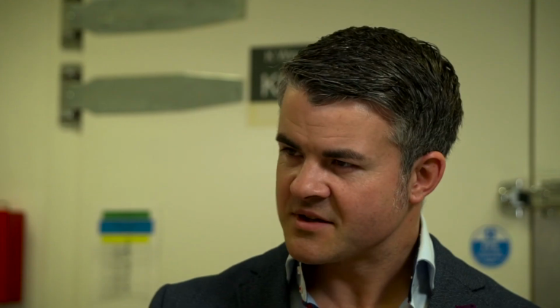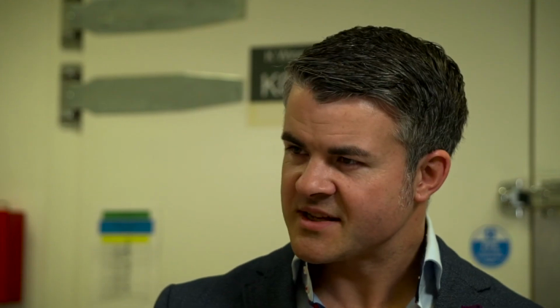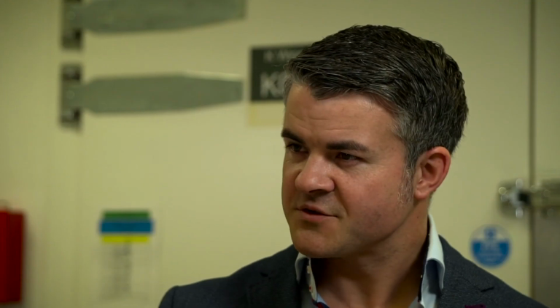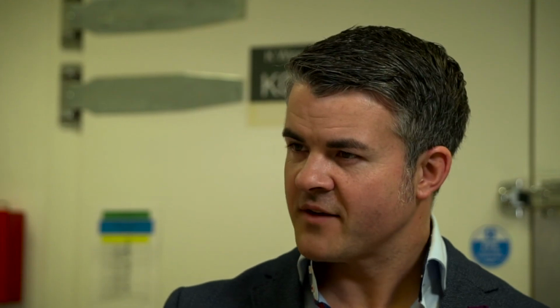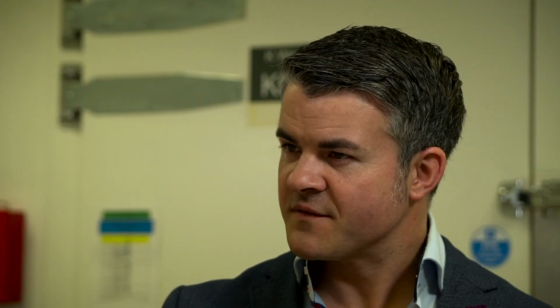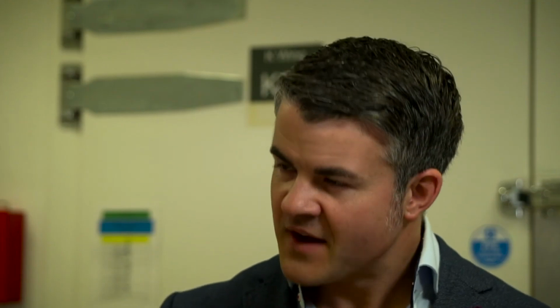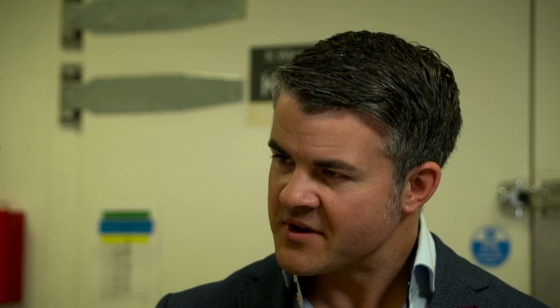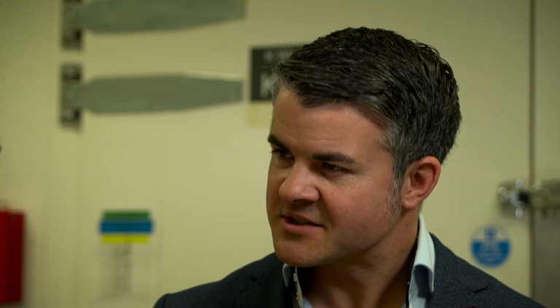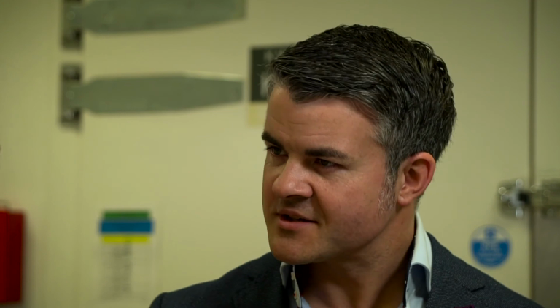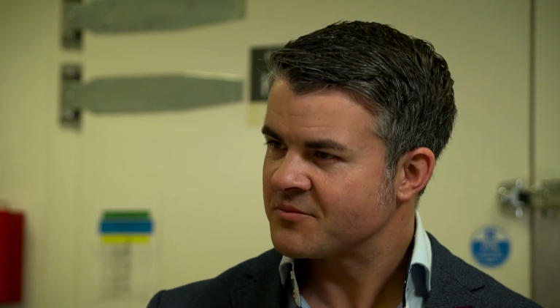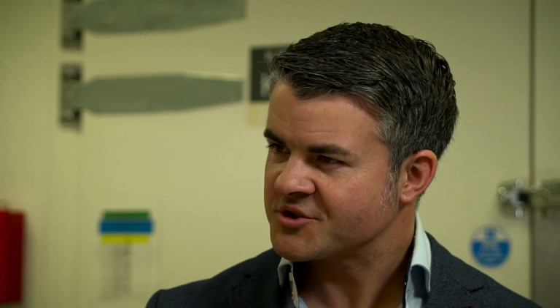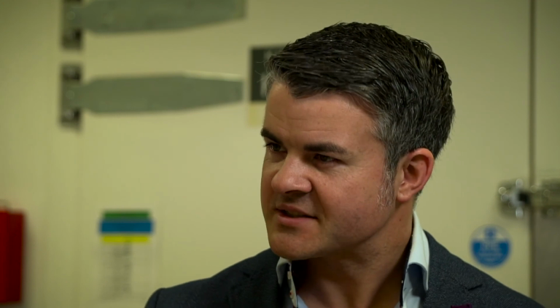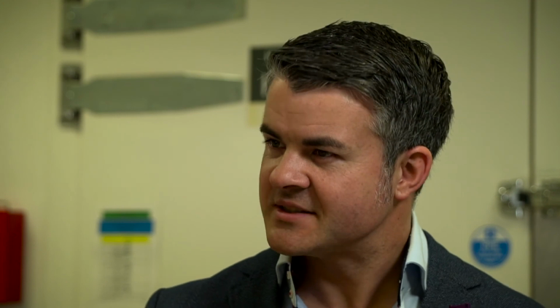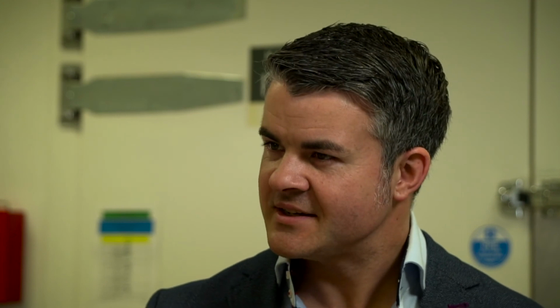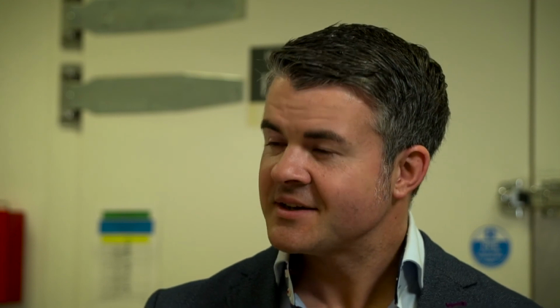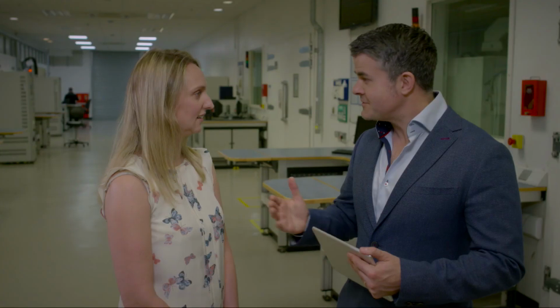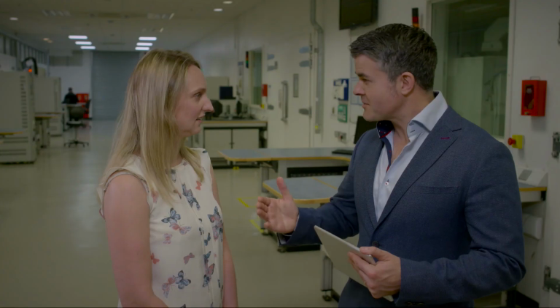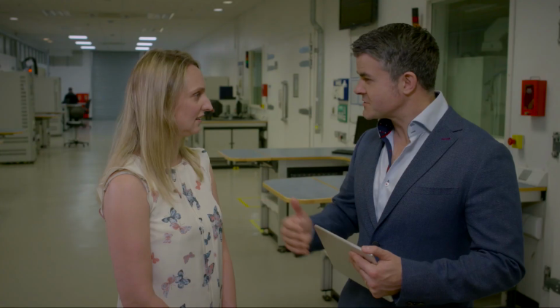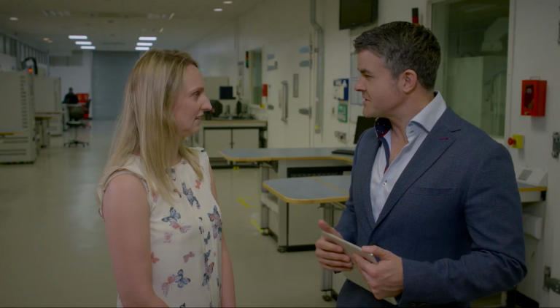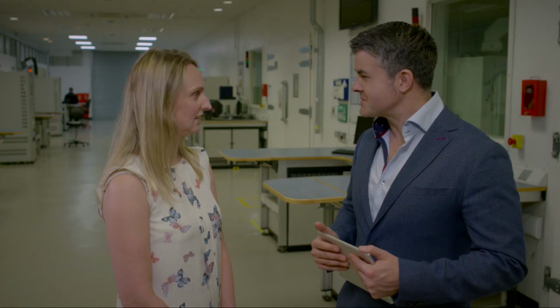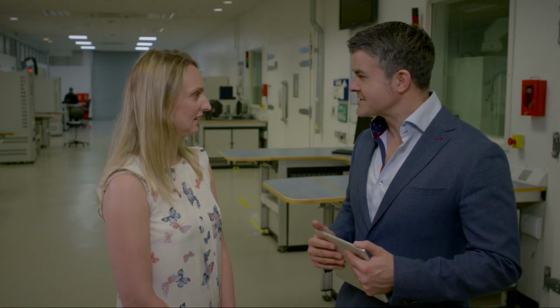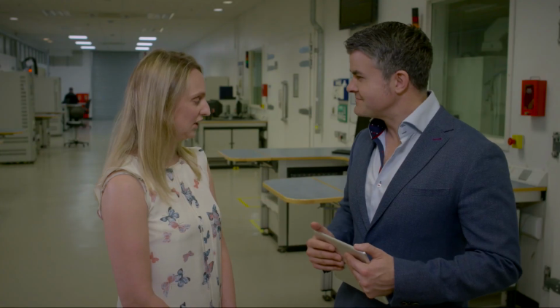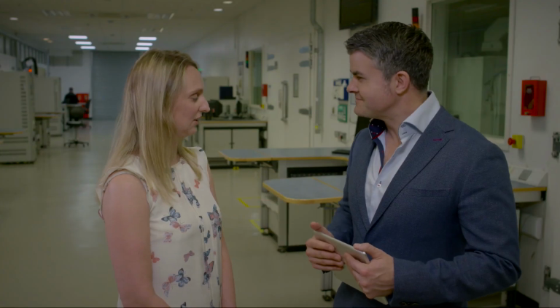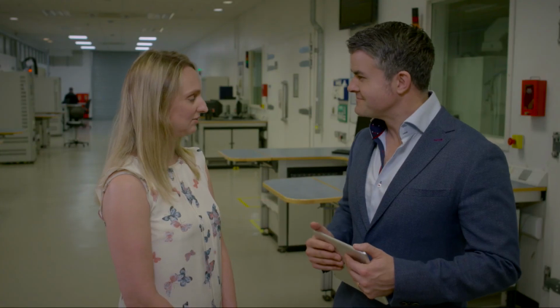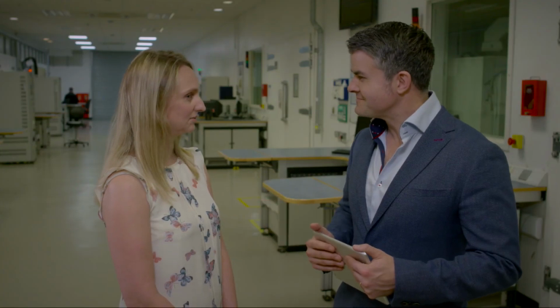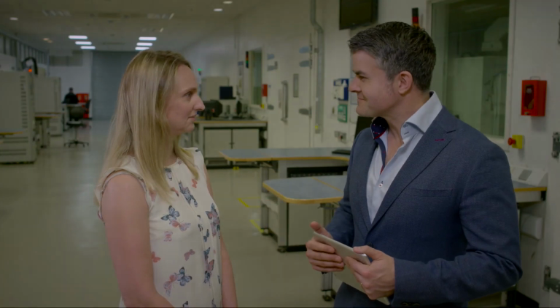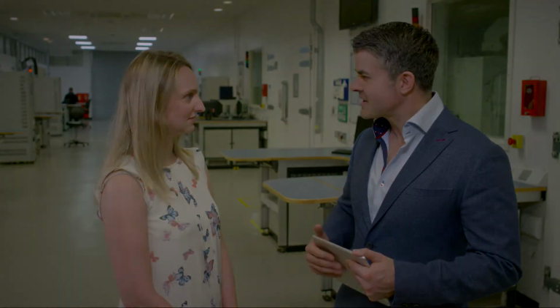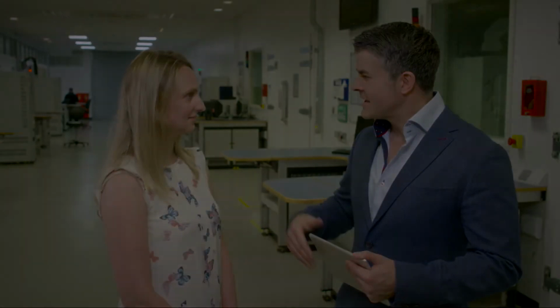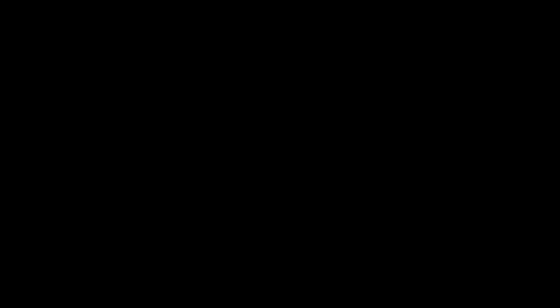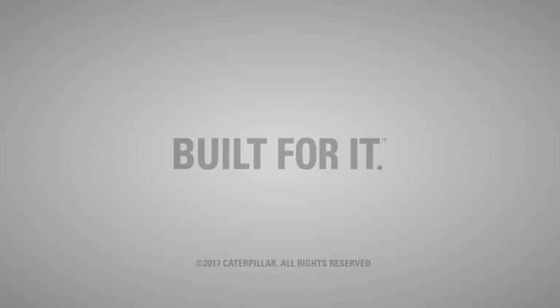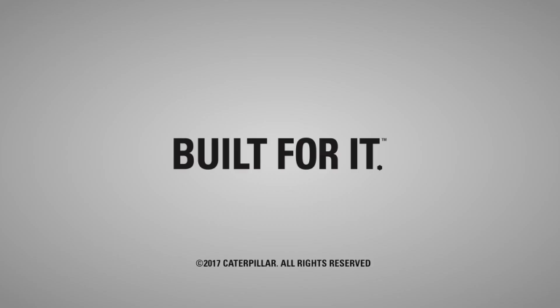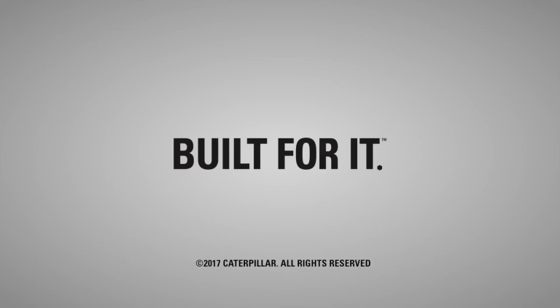It sounds like Stage 5 is a very exciting project indeed. Thank you very much for talking to us.